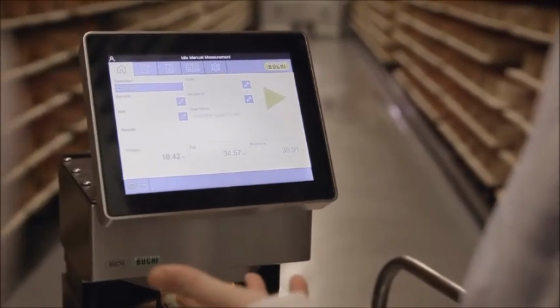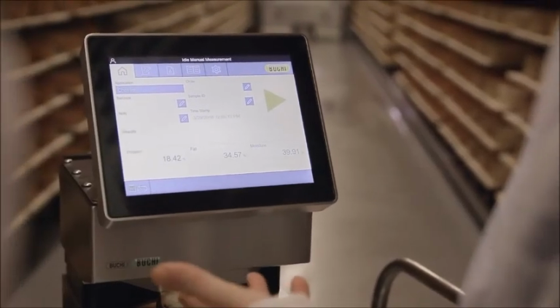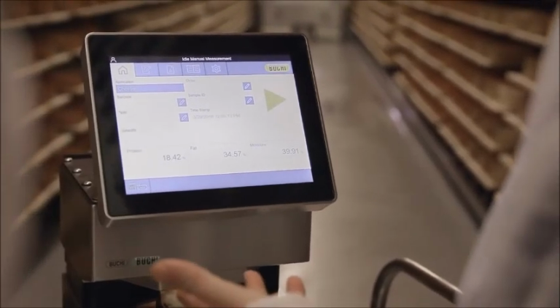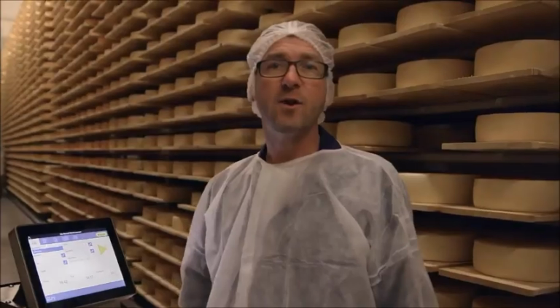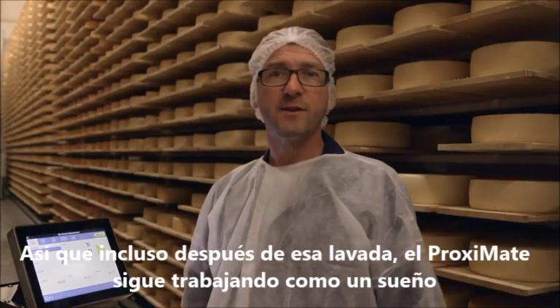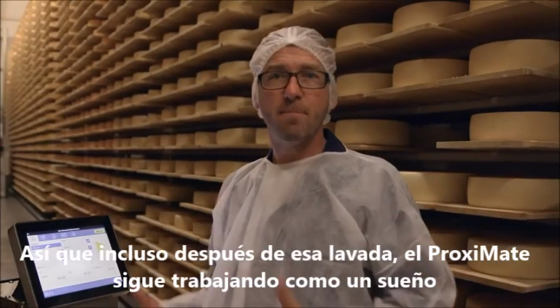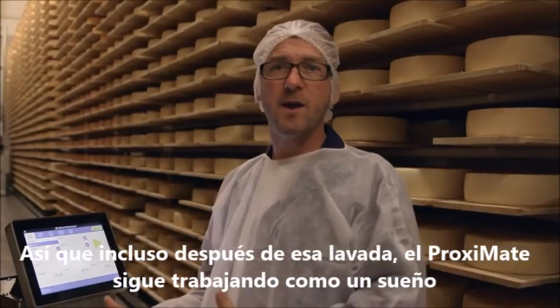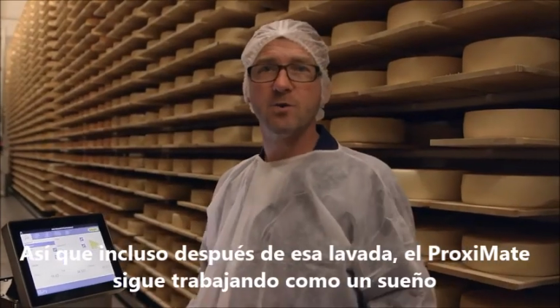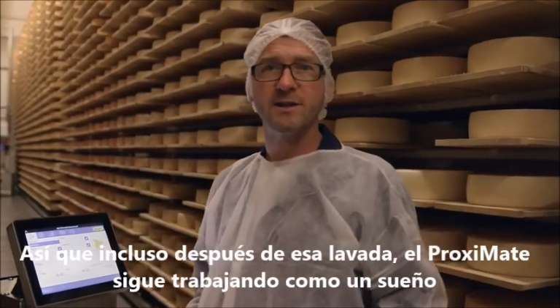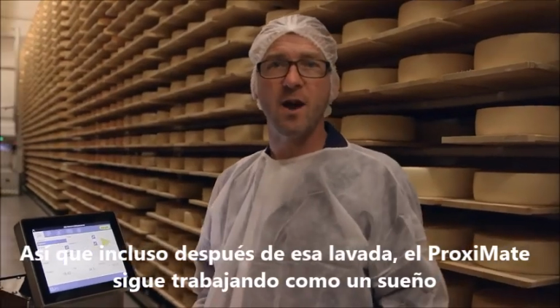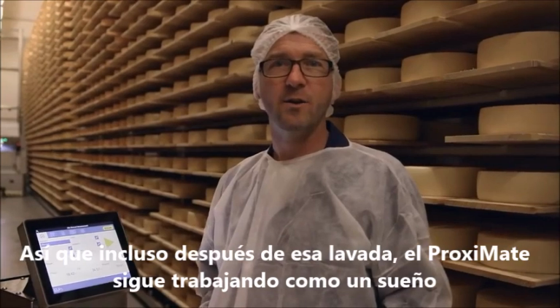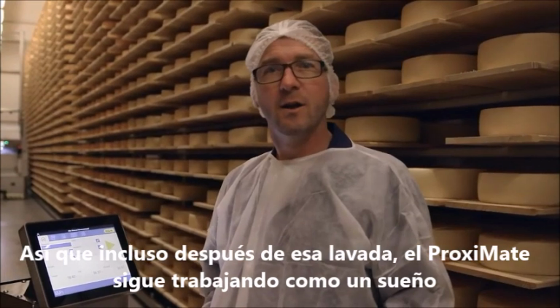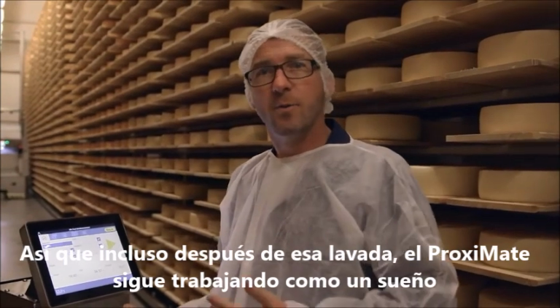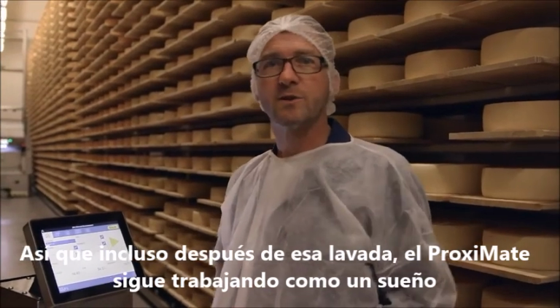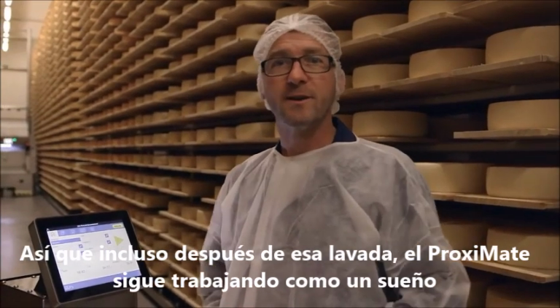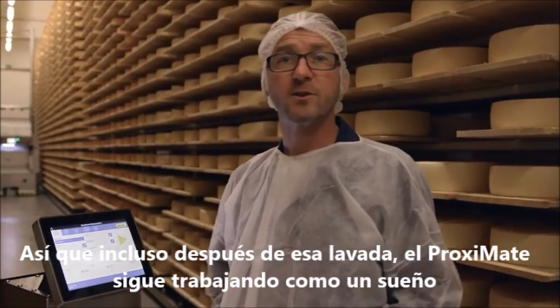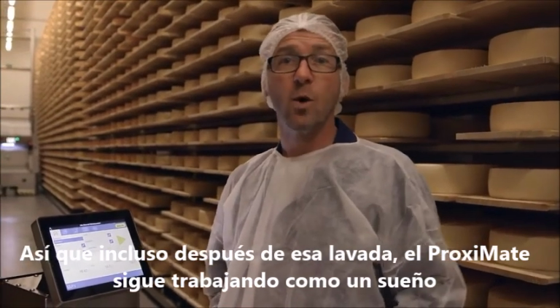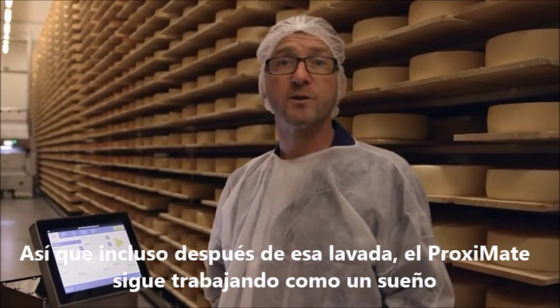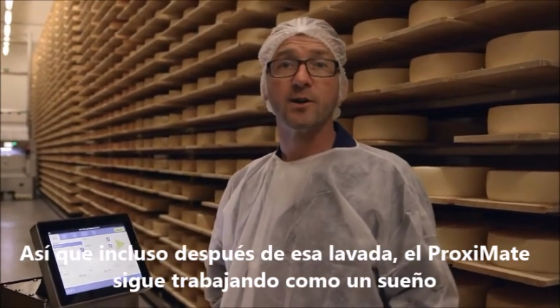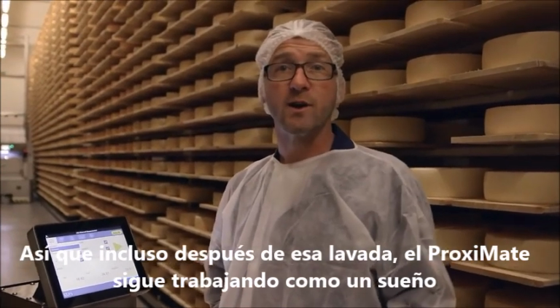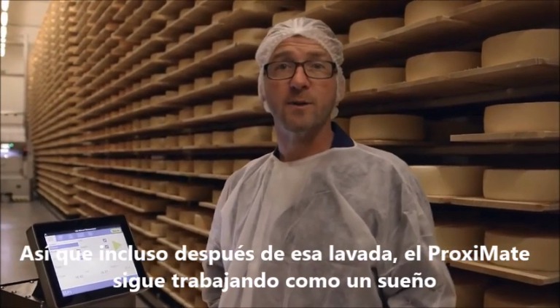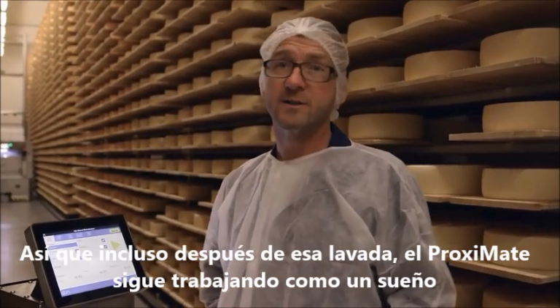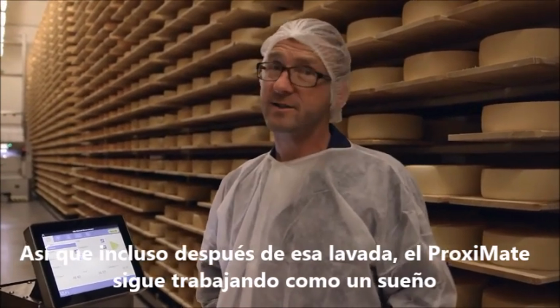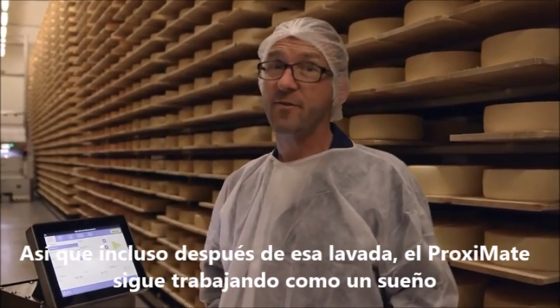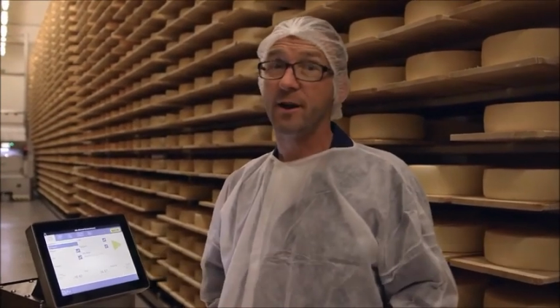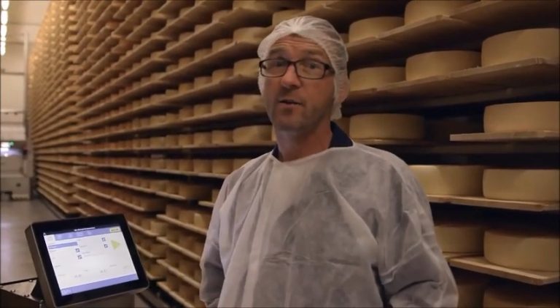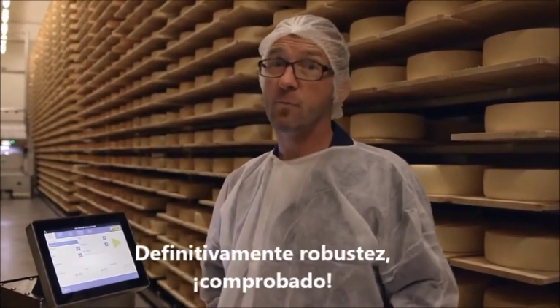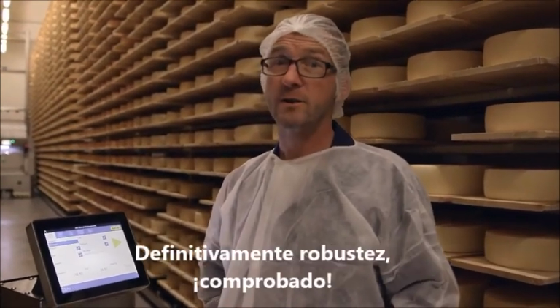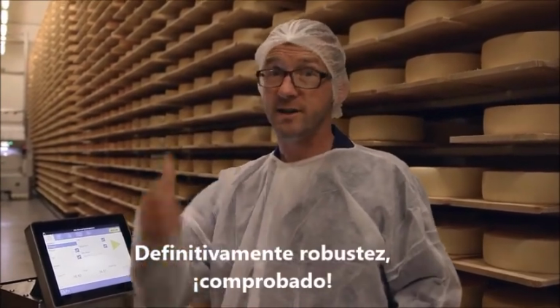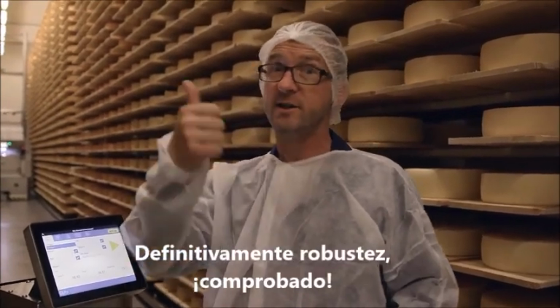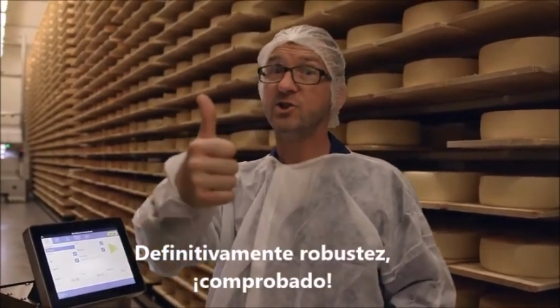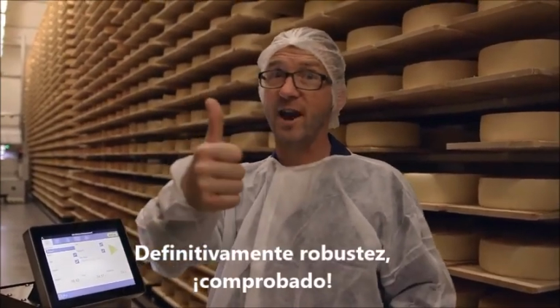So even after that big hosing down, the Proximate still works like a dream. So that's definitely robustness — check.